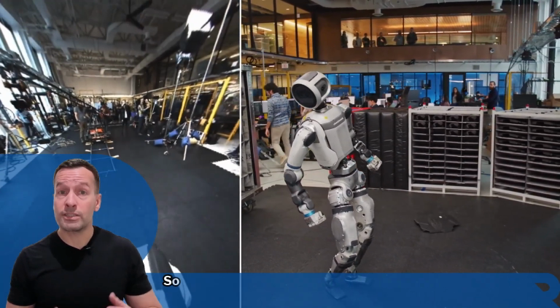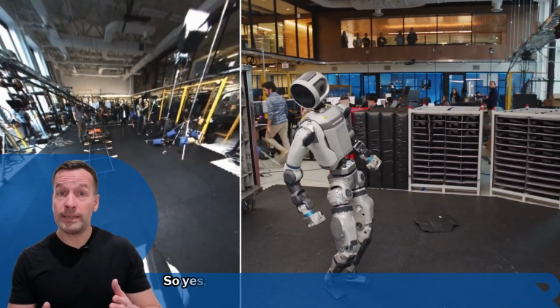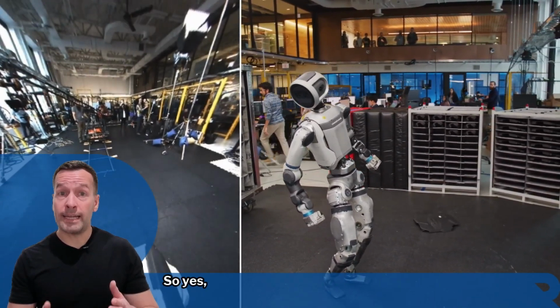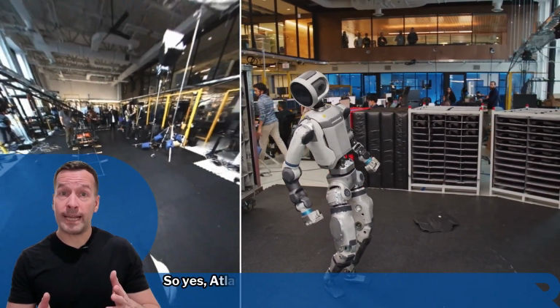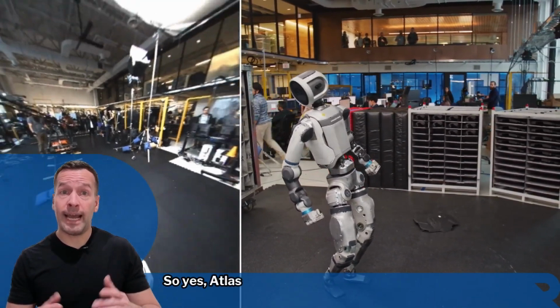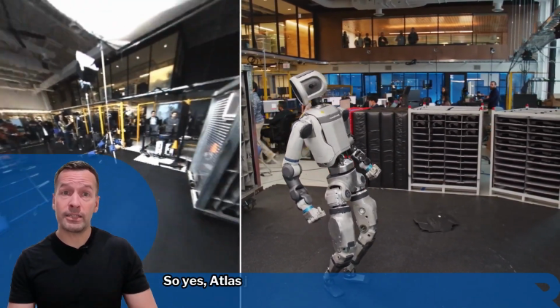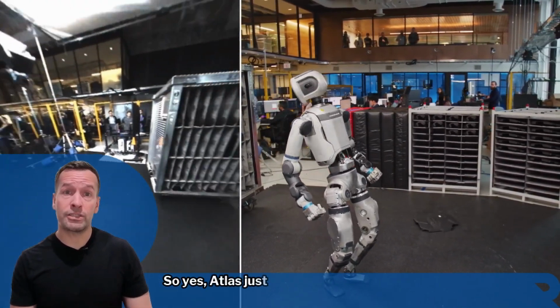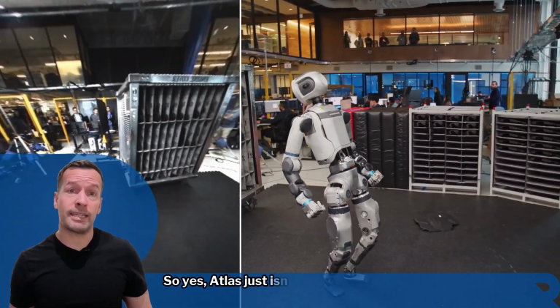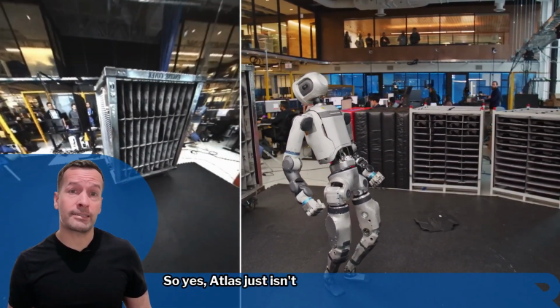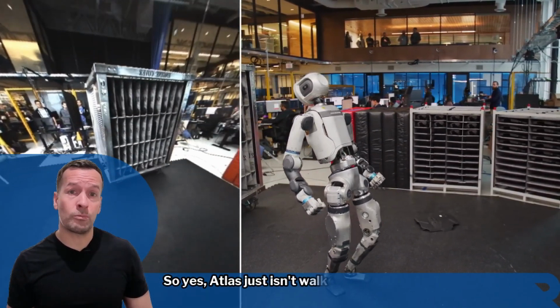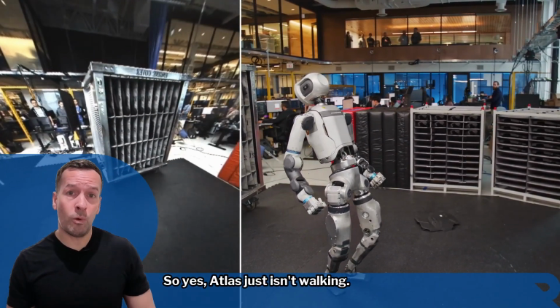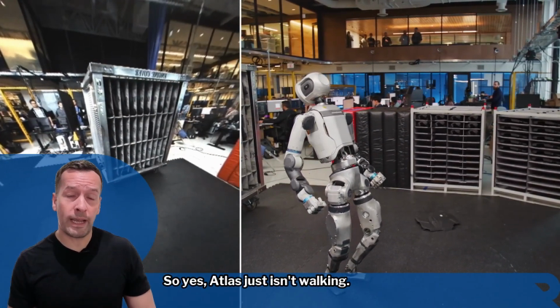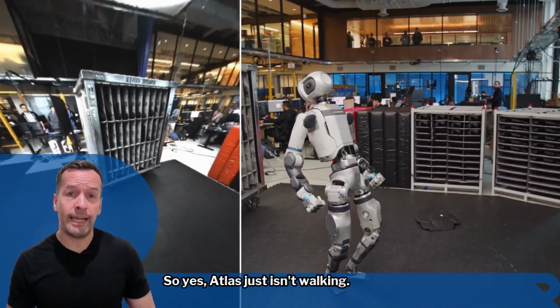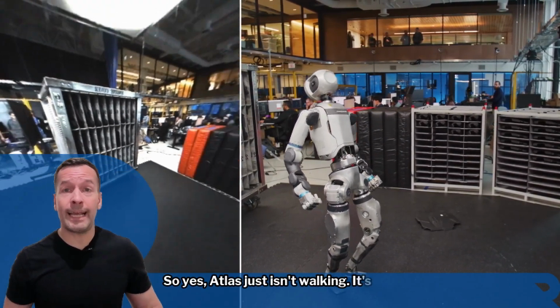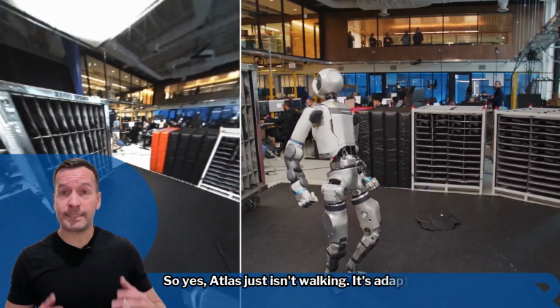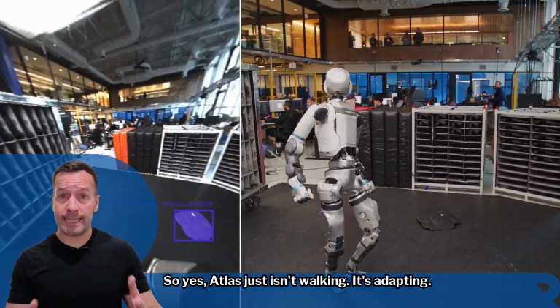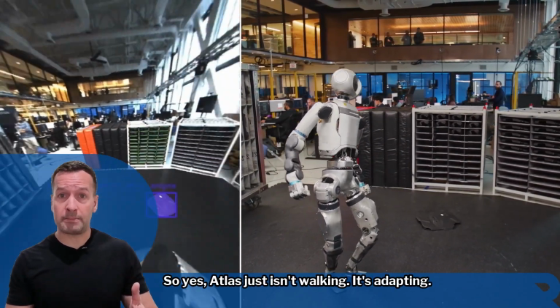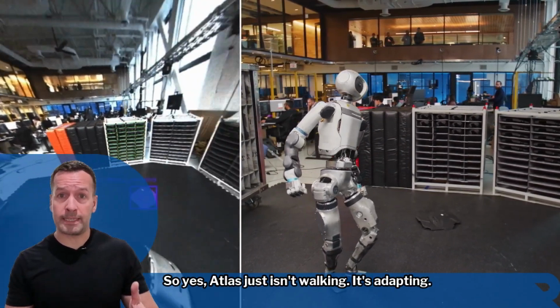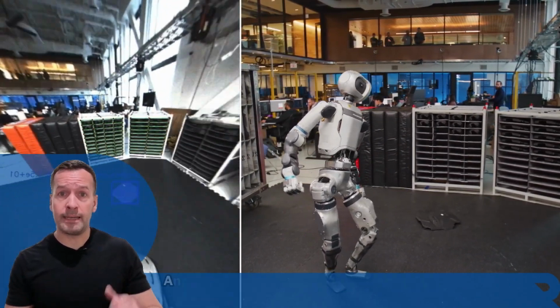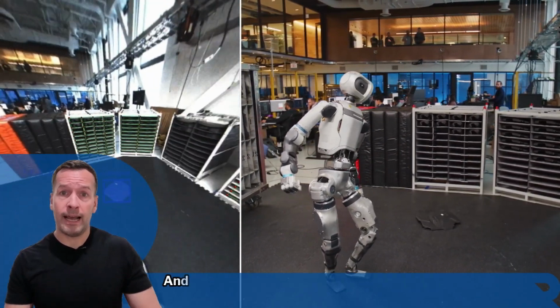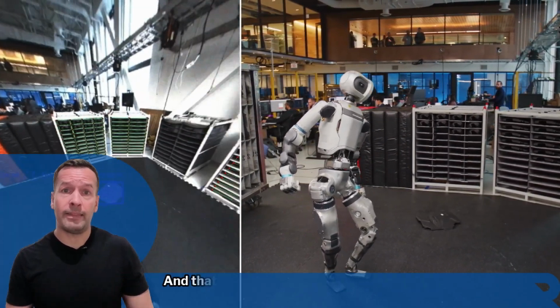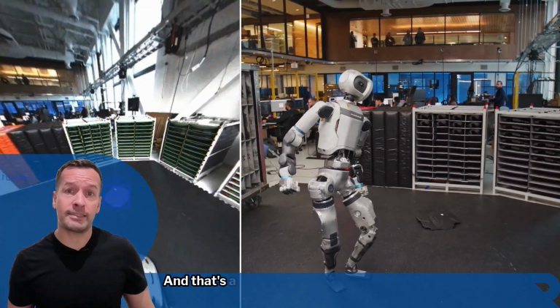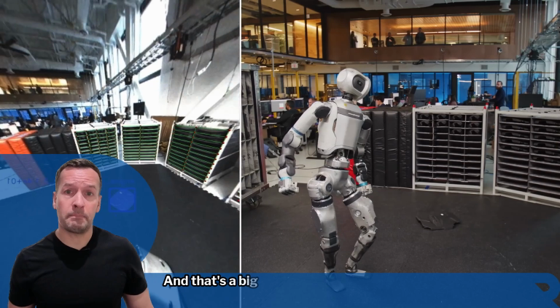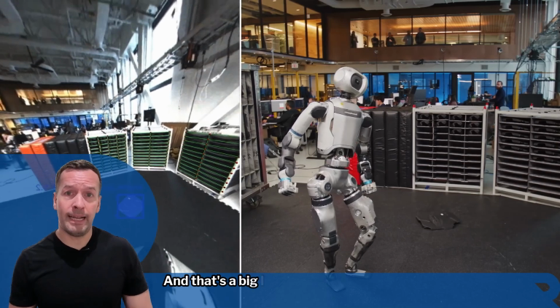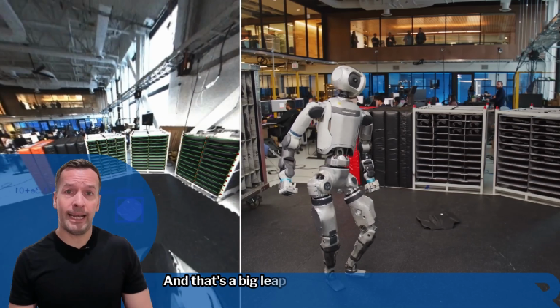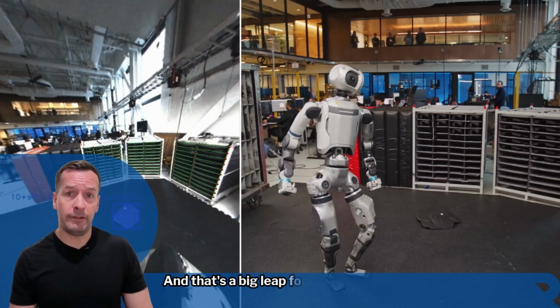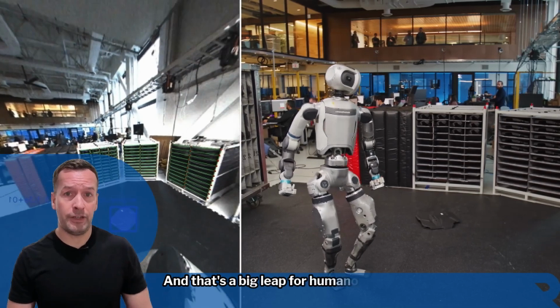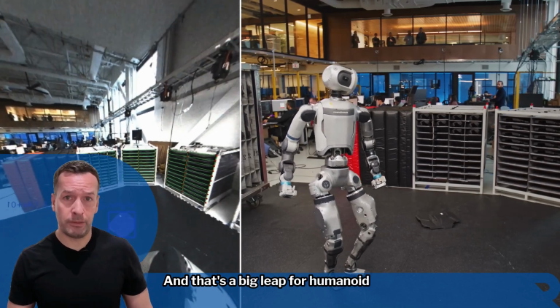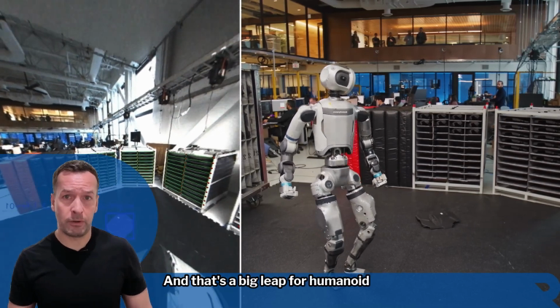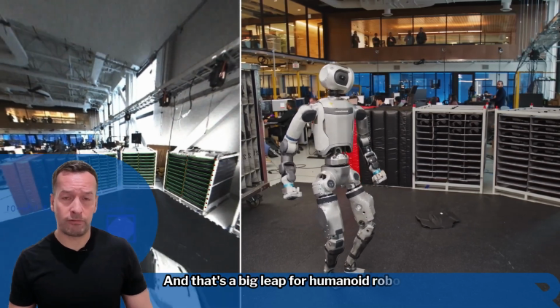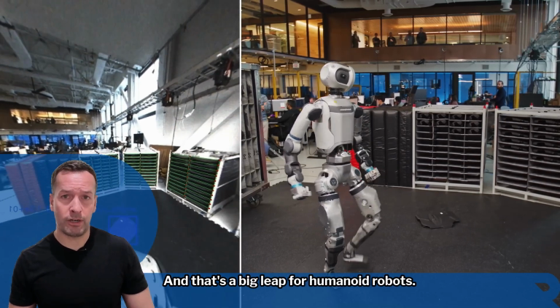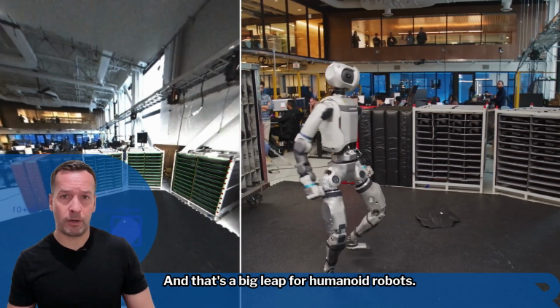So yes, Atlas just isn't walking — it's adapting. And that's a big leap for humanoid robots.